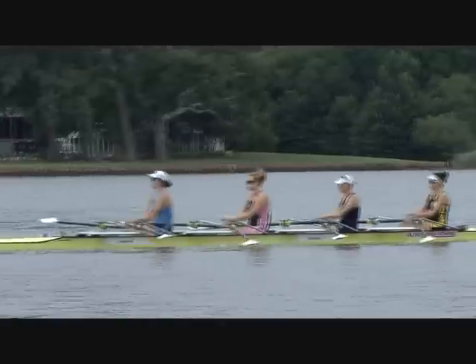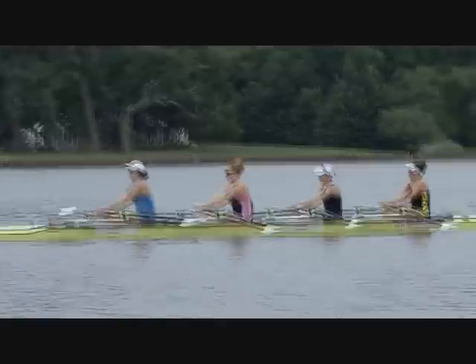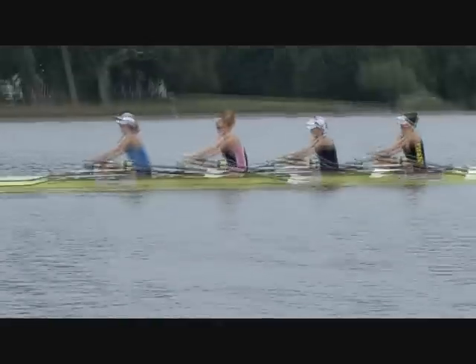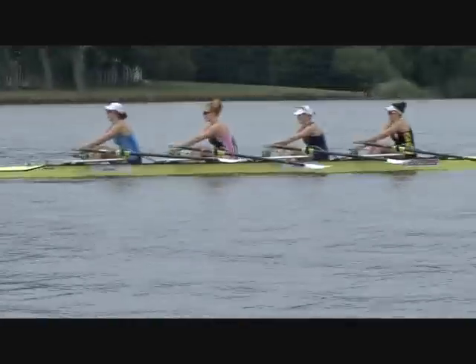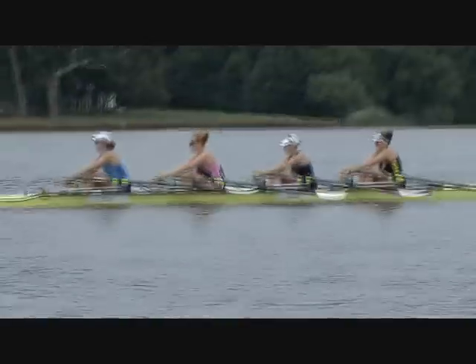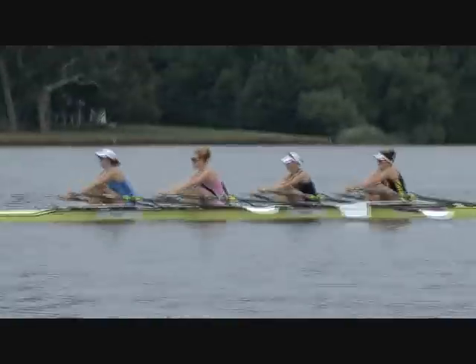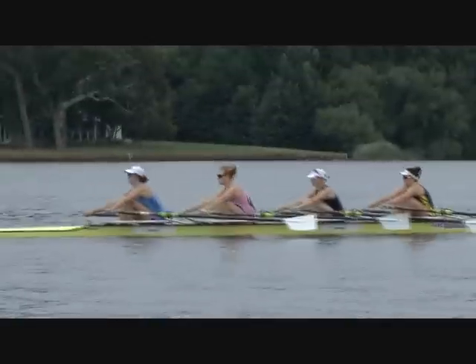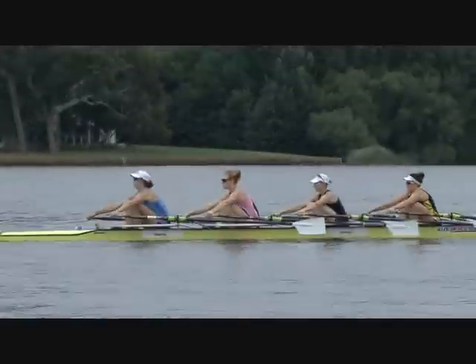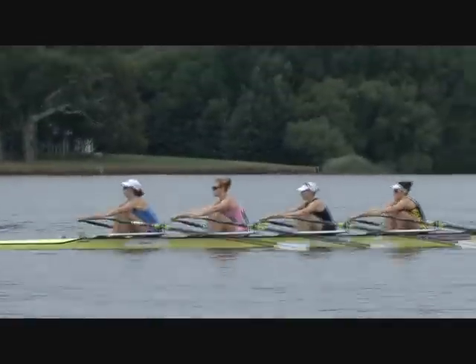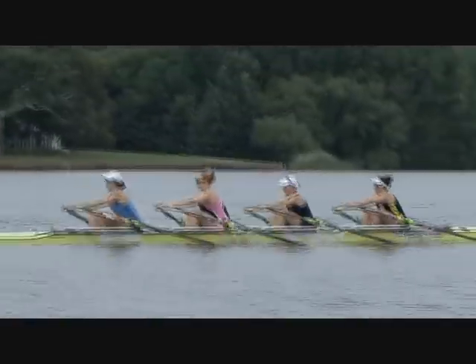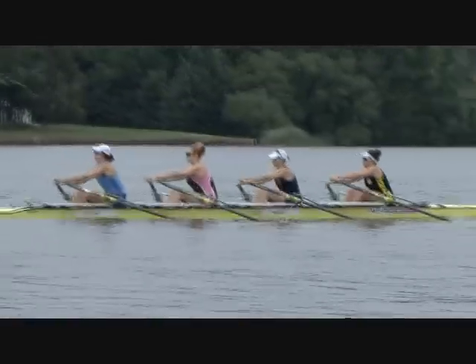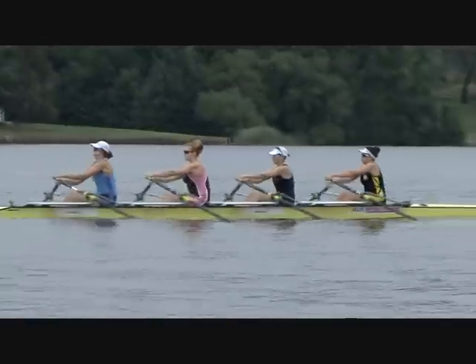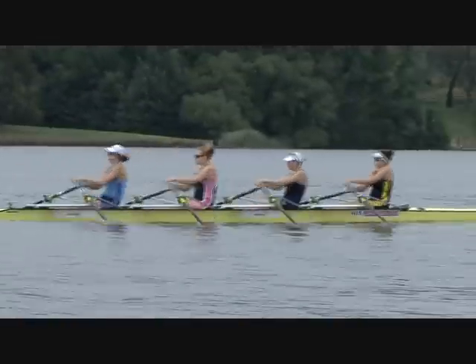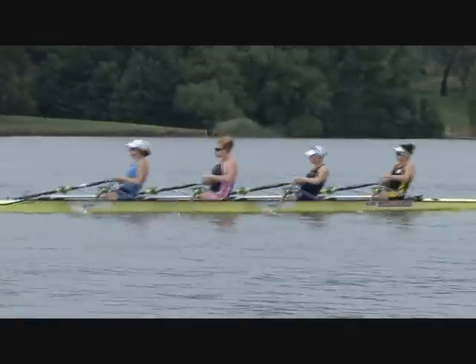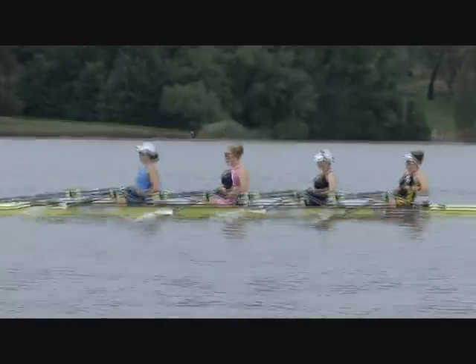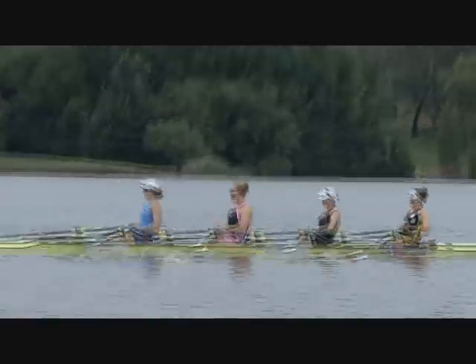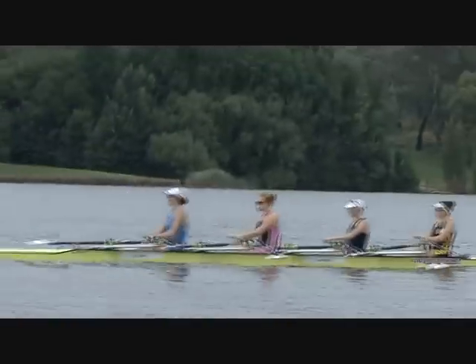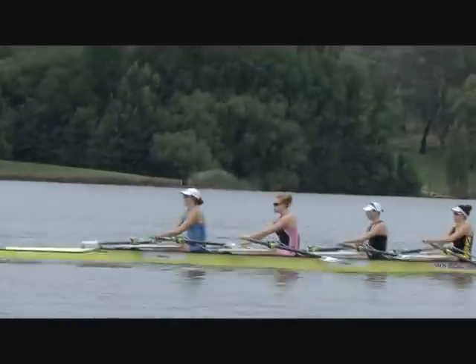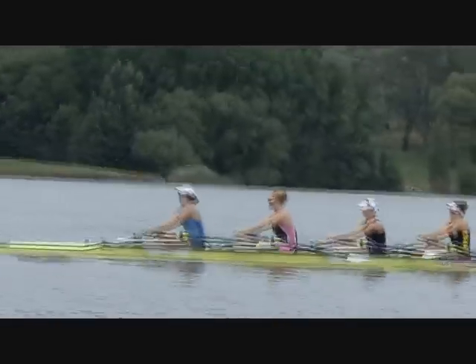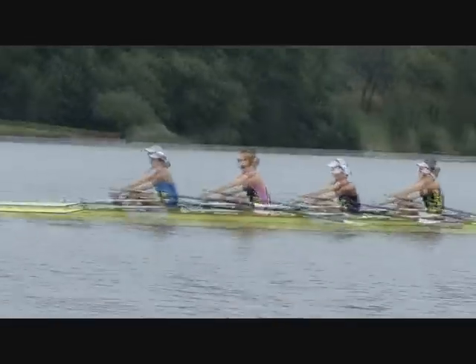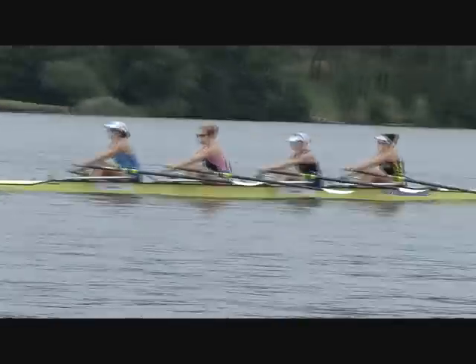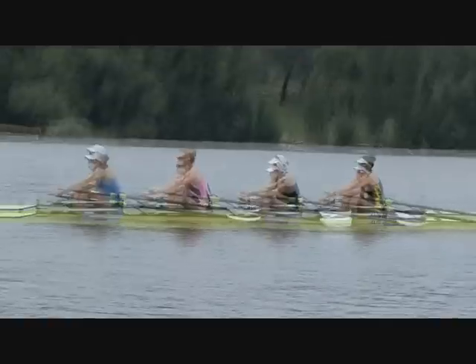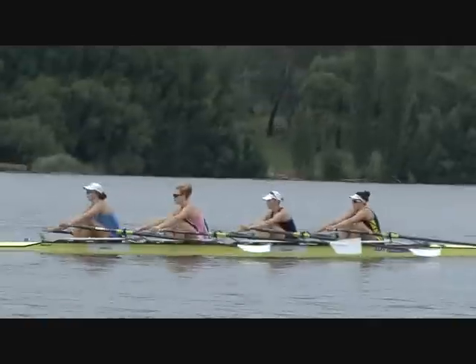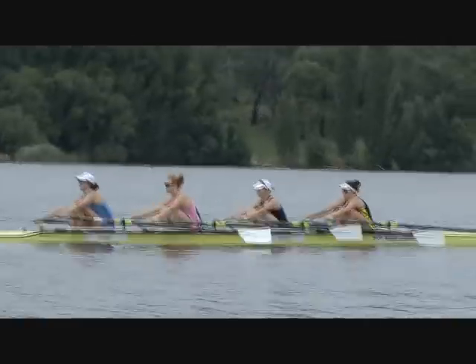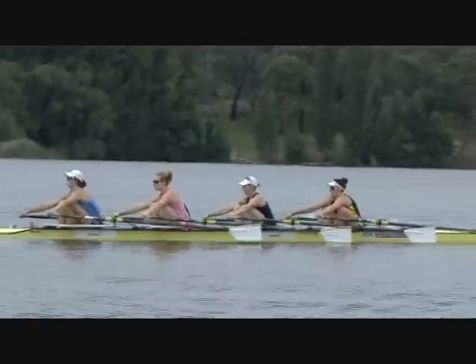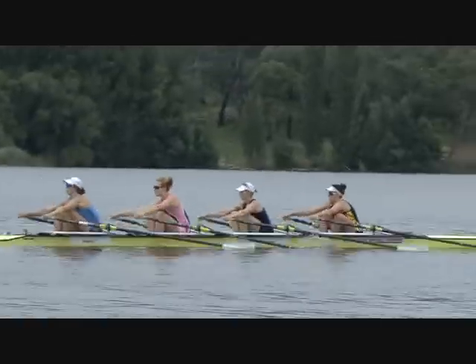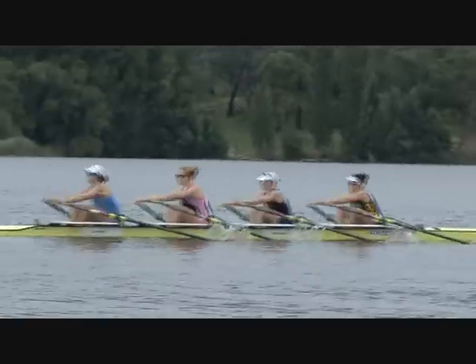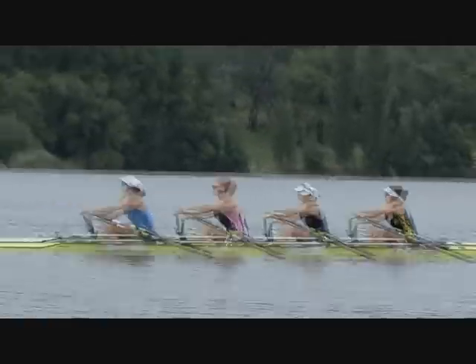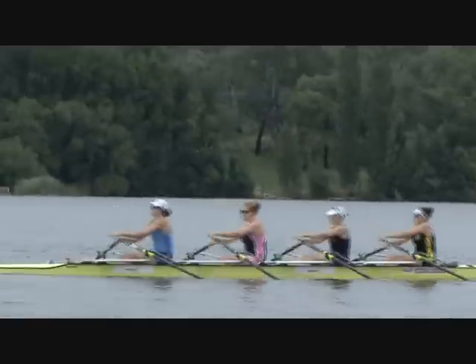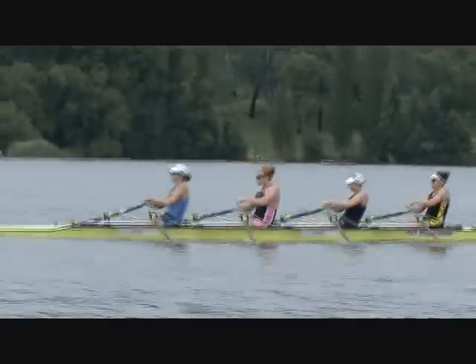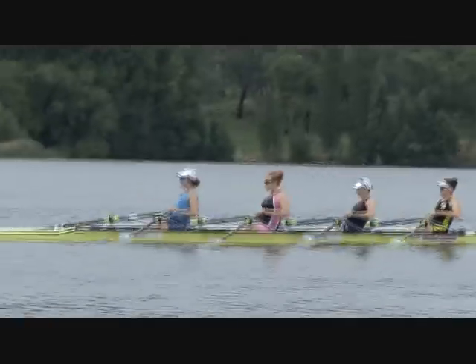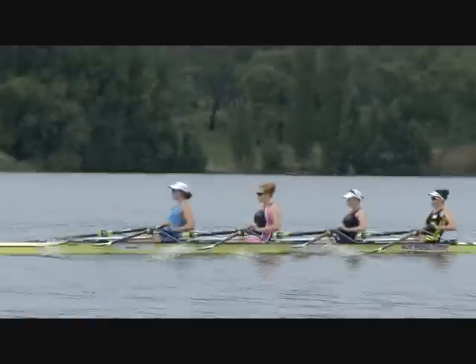Long arms through the front turns so we can hang and accelerate. Let's drive.